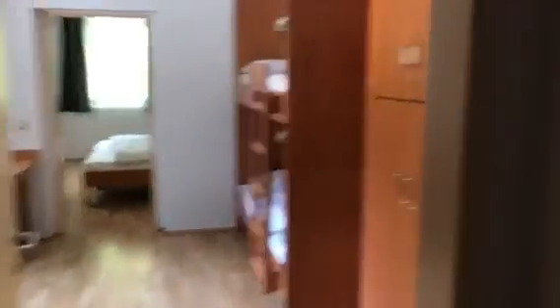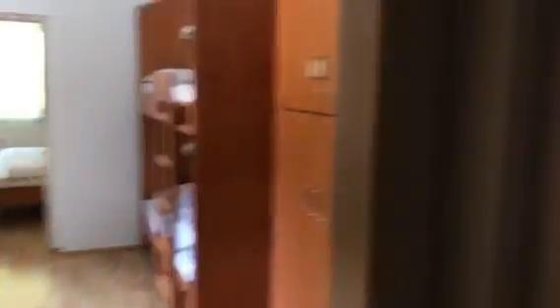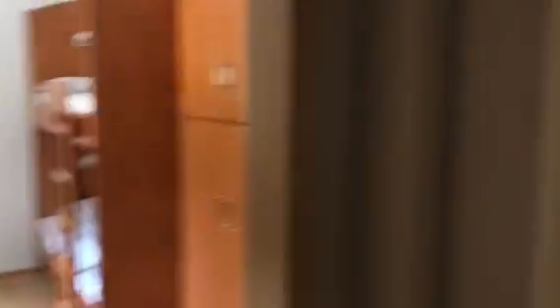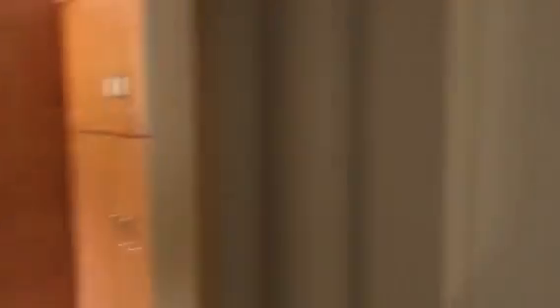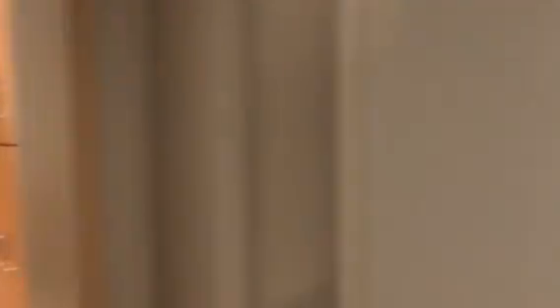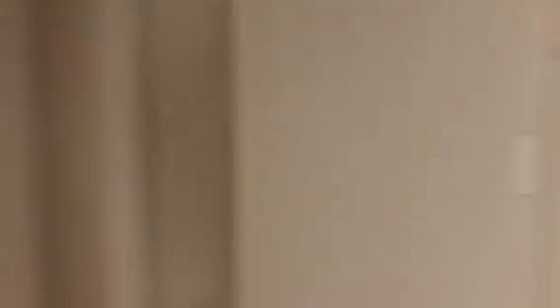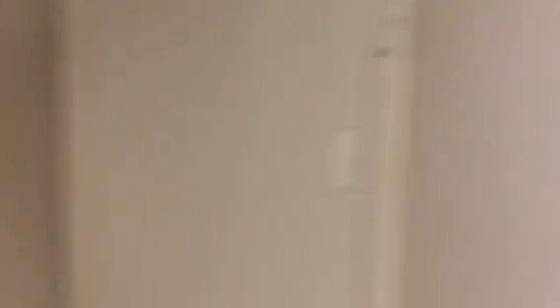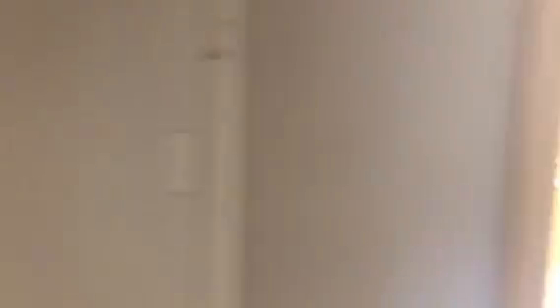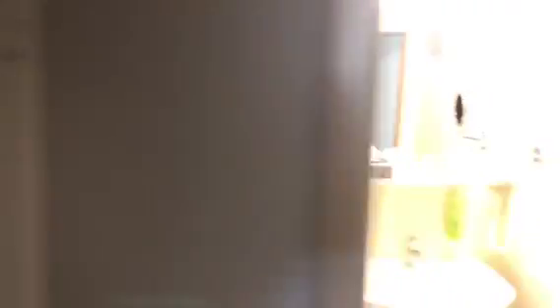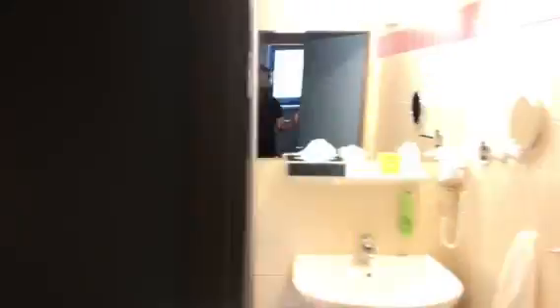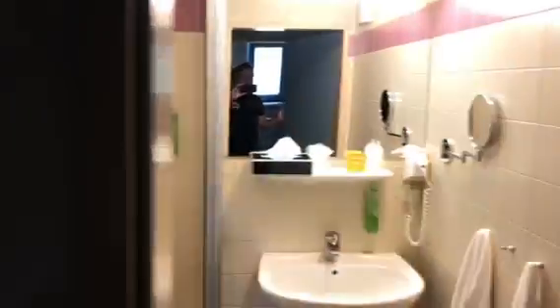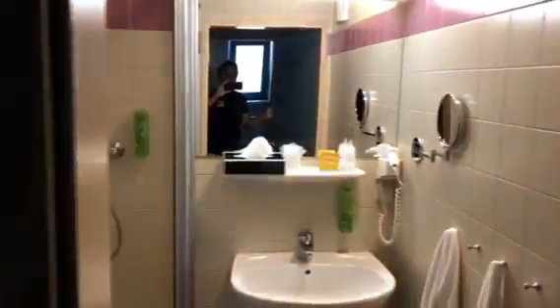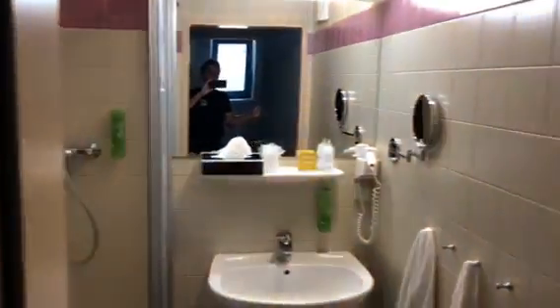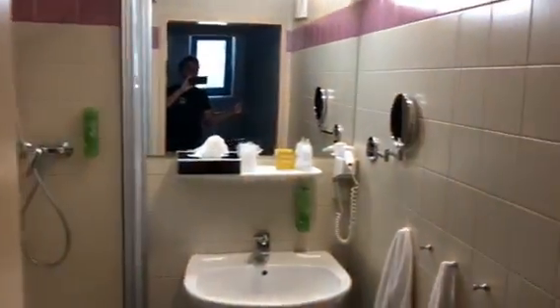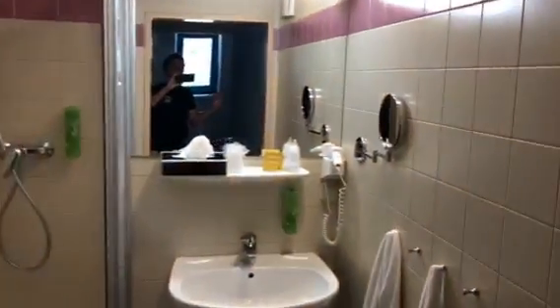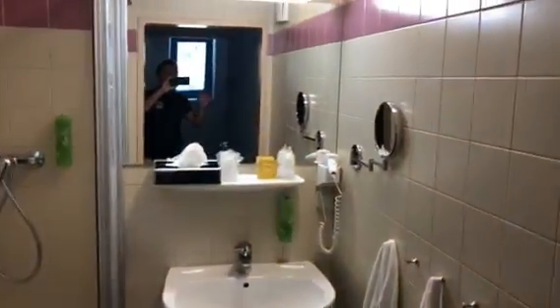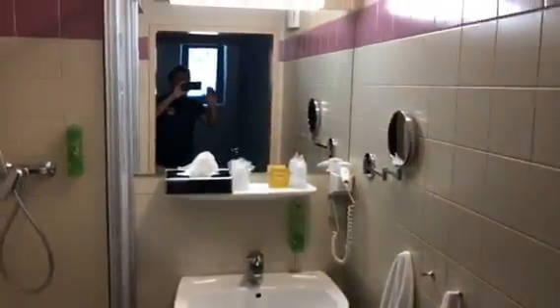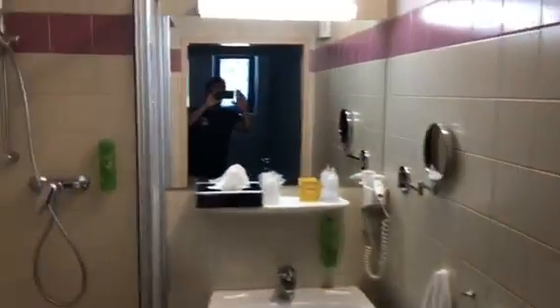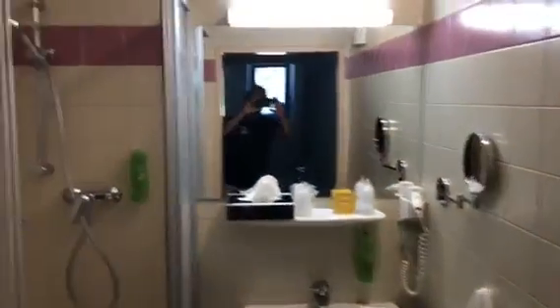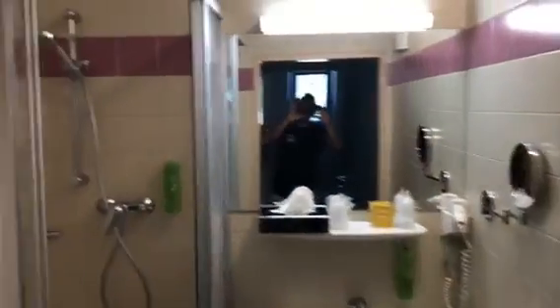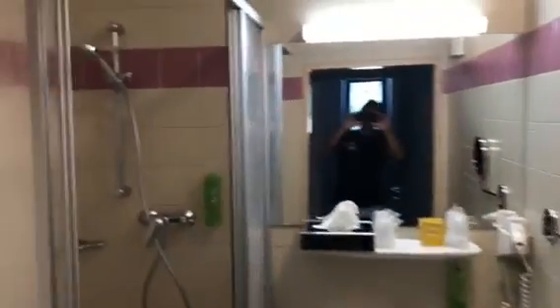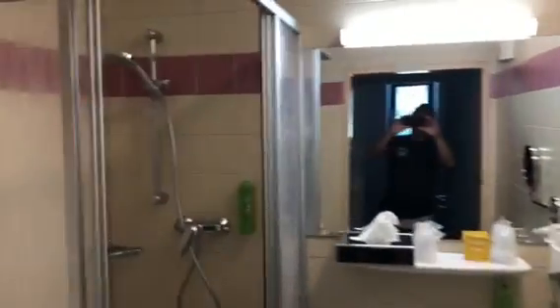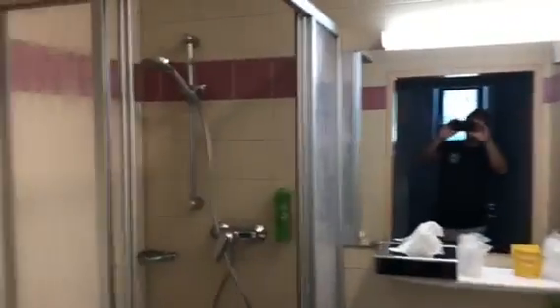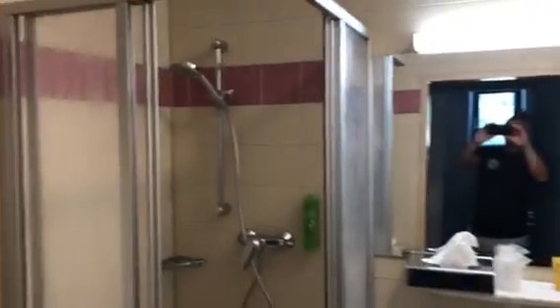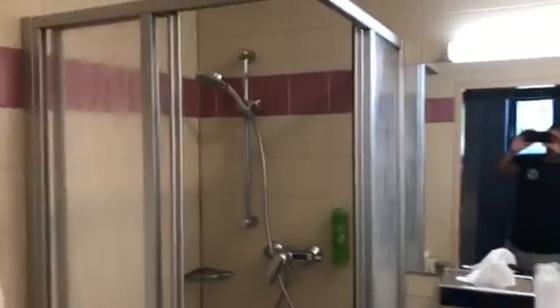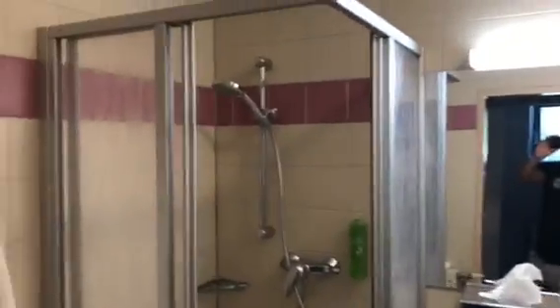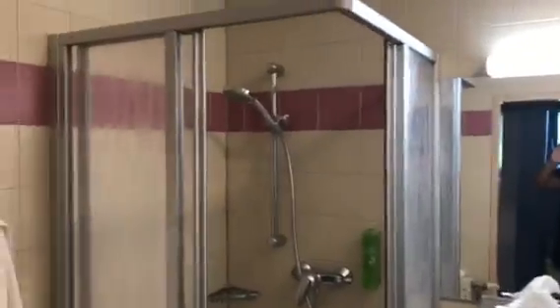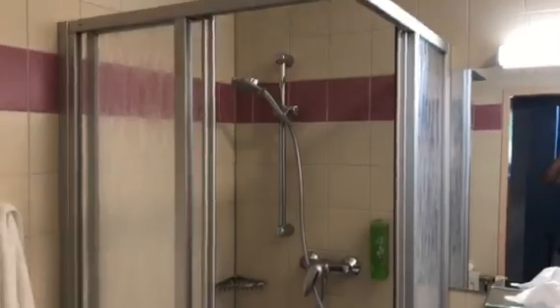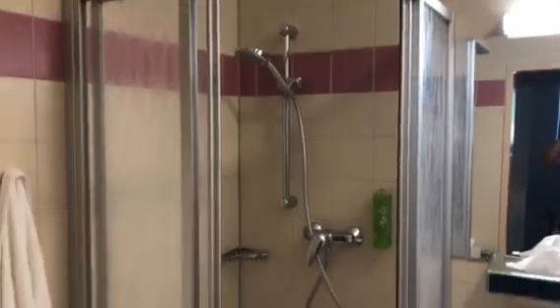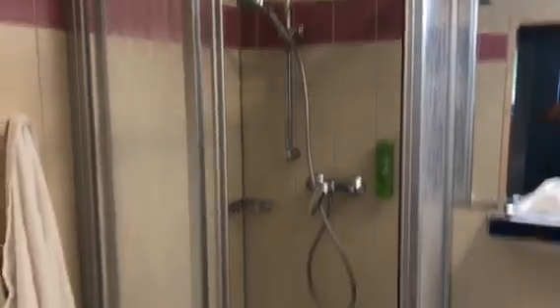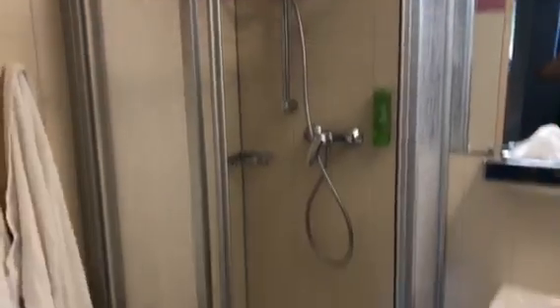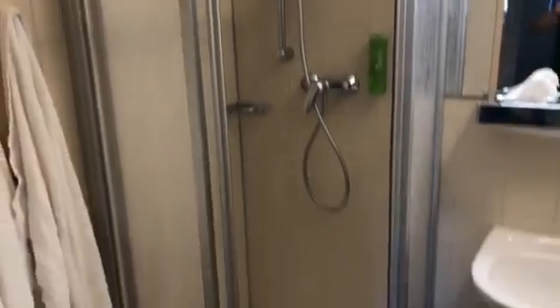There you have the shower room. Here you just have a nice shower.